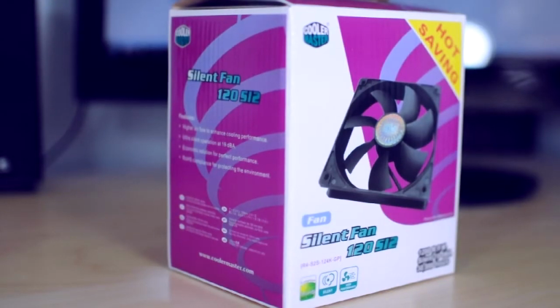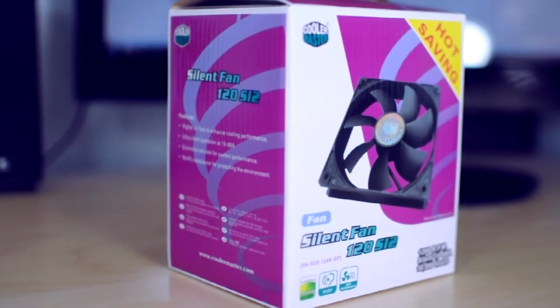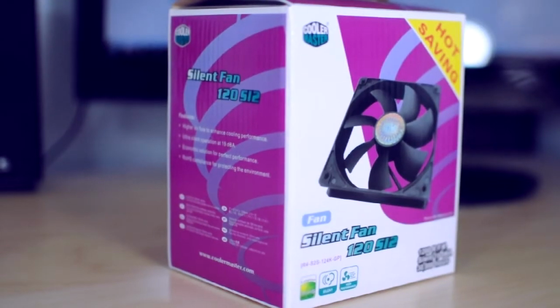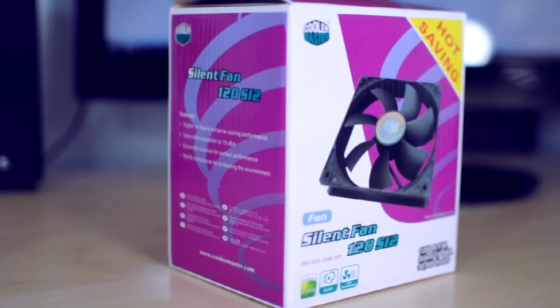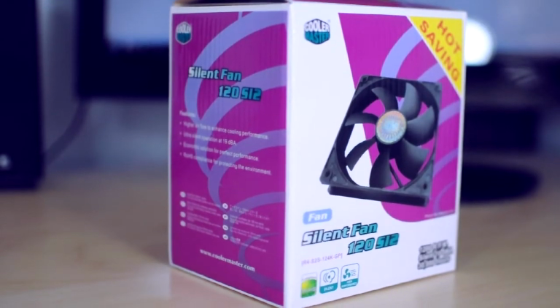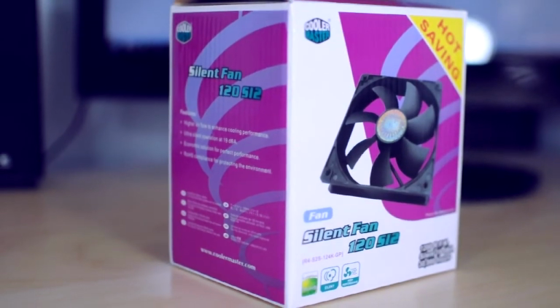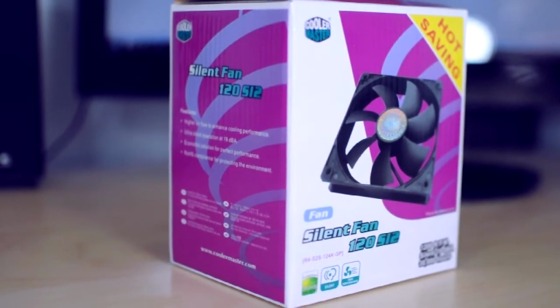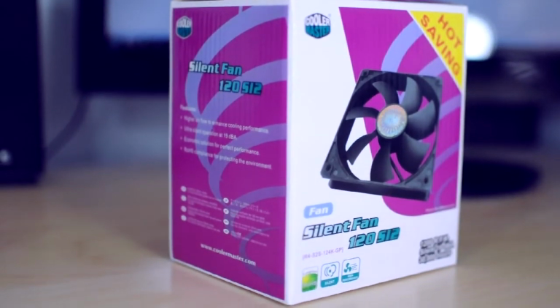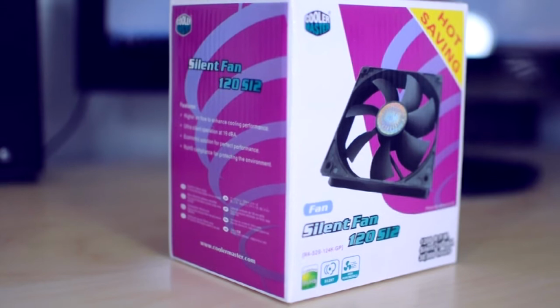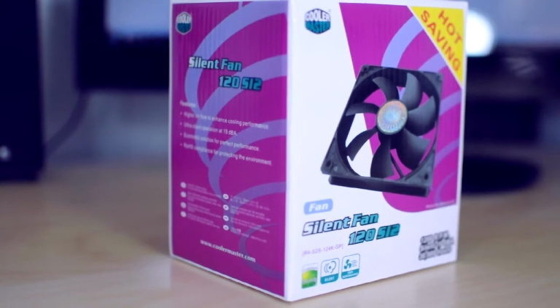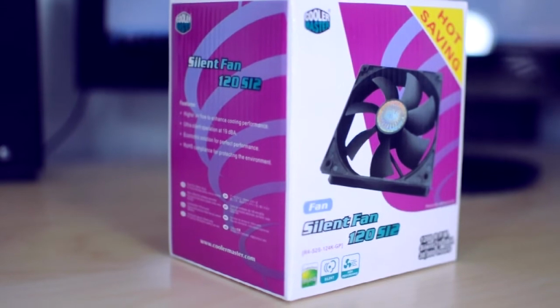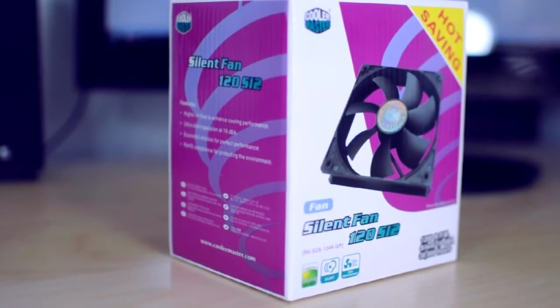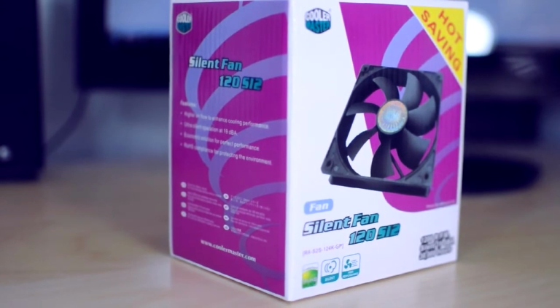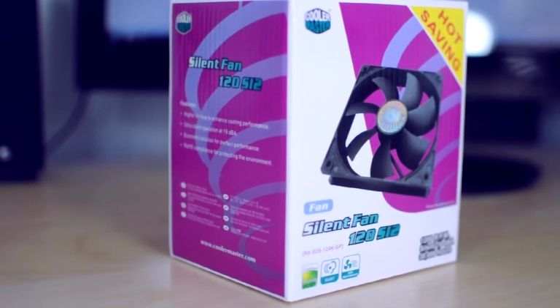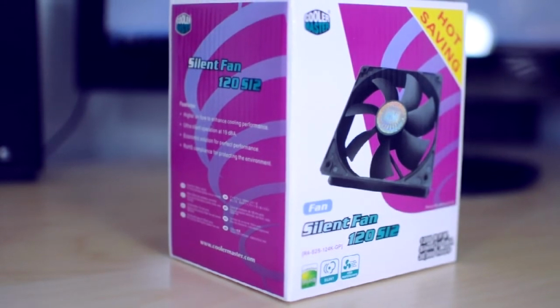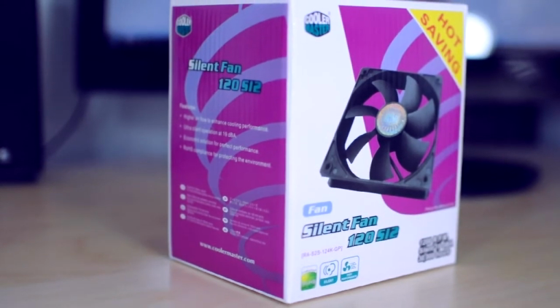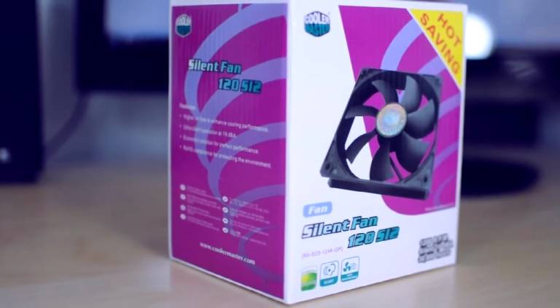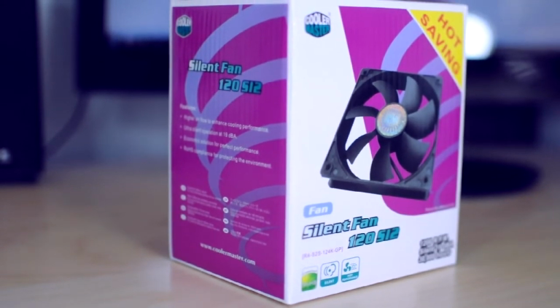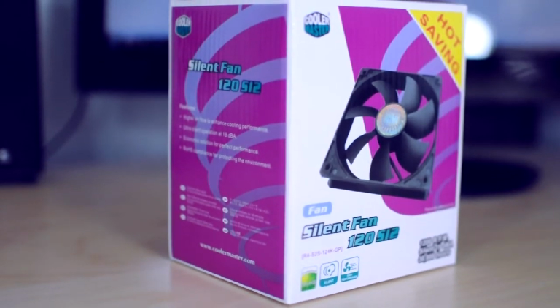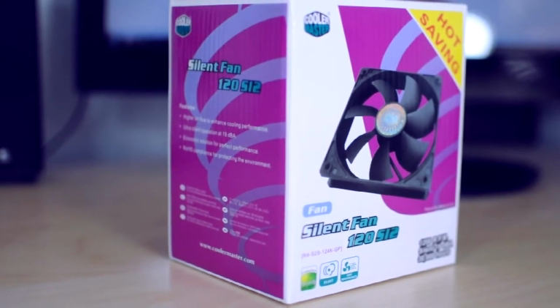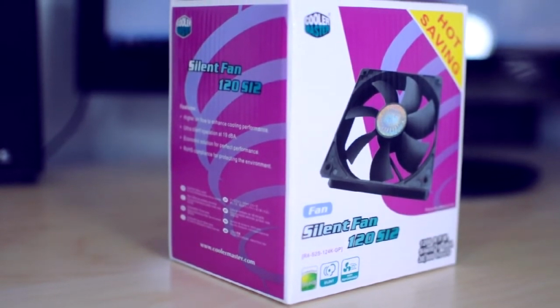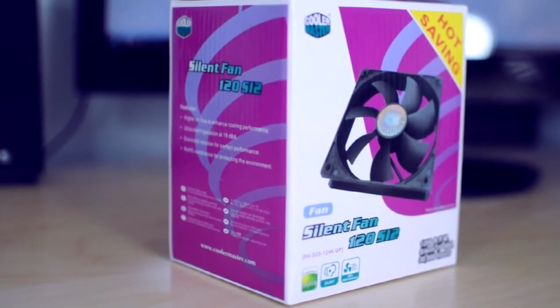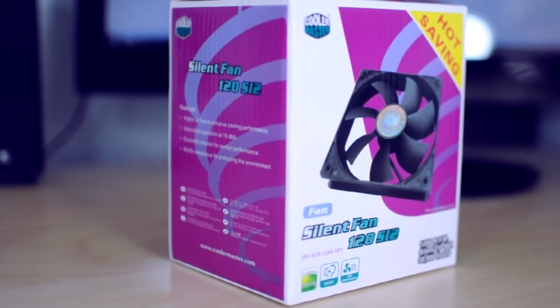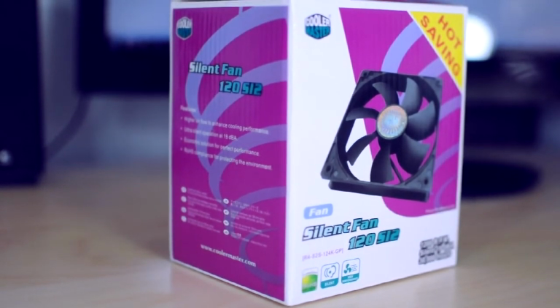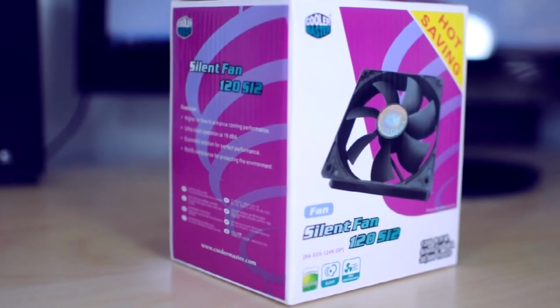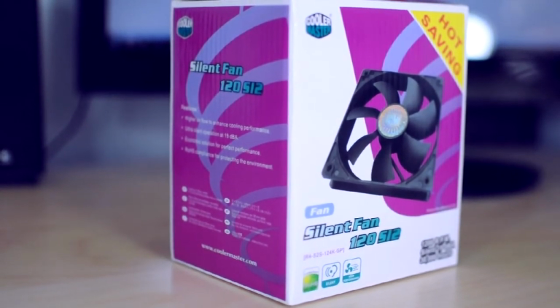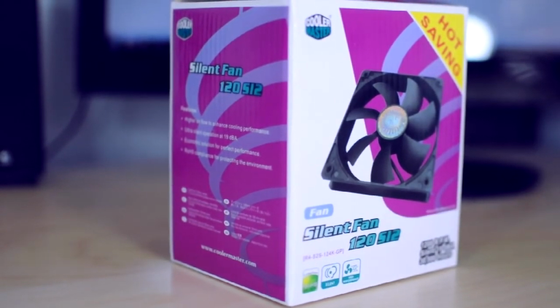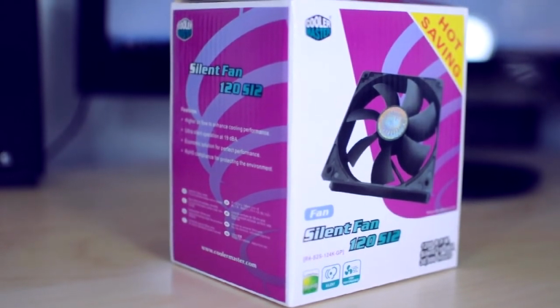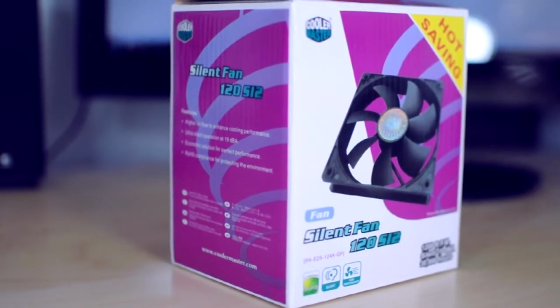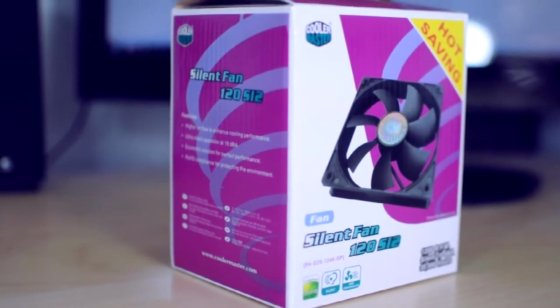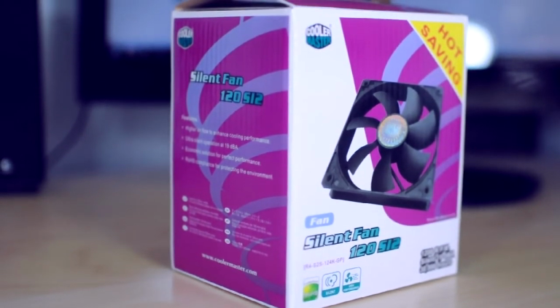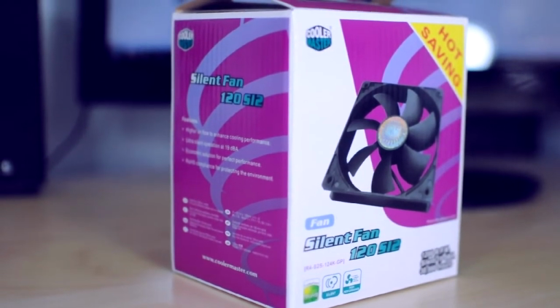What's up guys? Today I picked up some case fans for my PC, so I just wanted to show you a little bit about what I picked up.